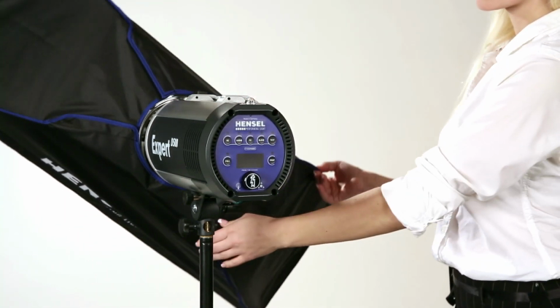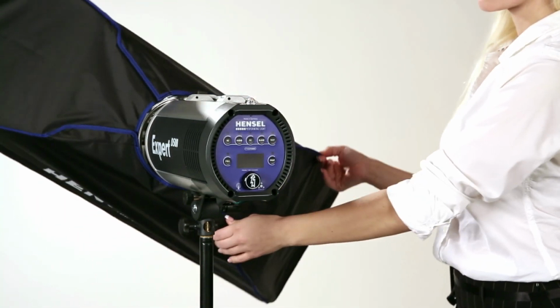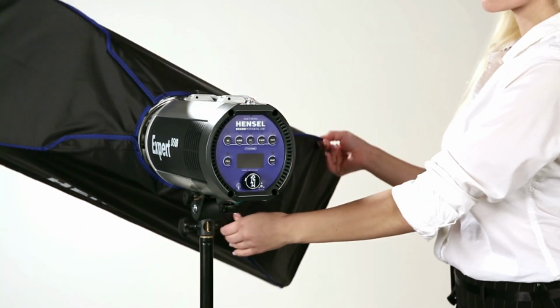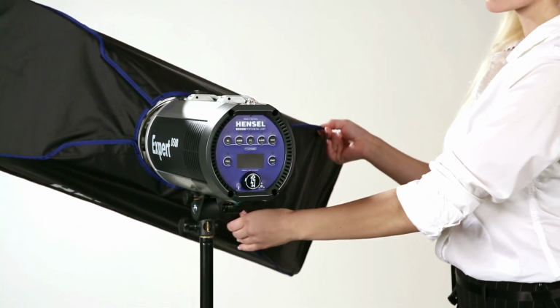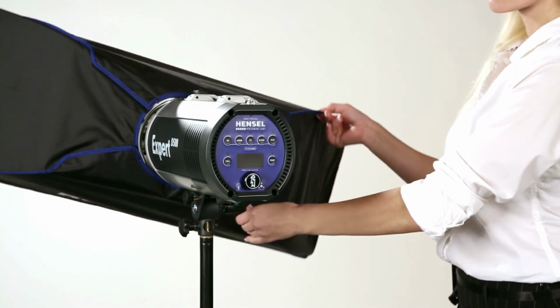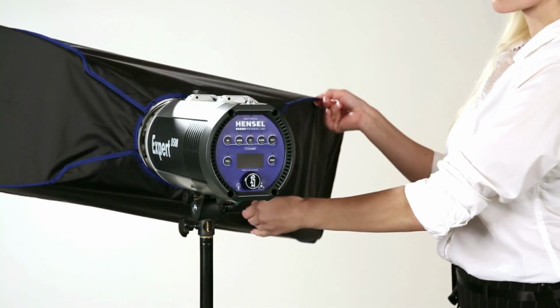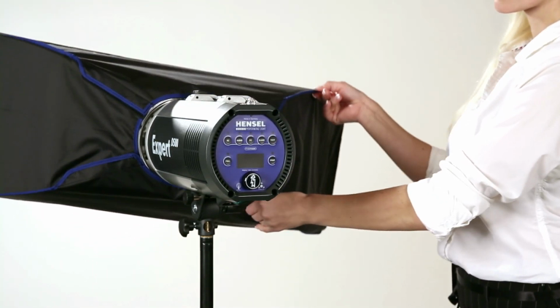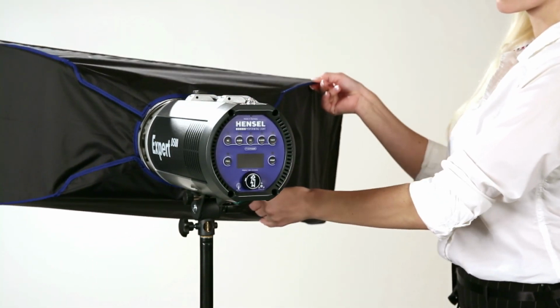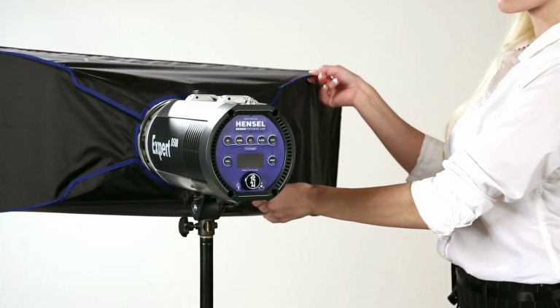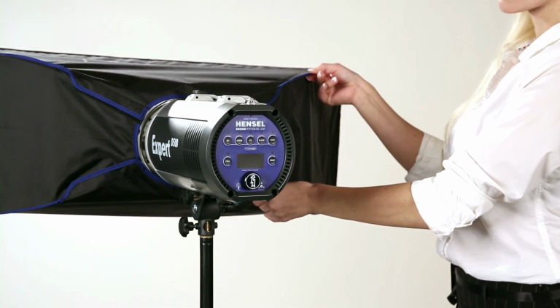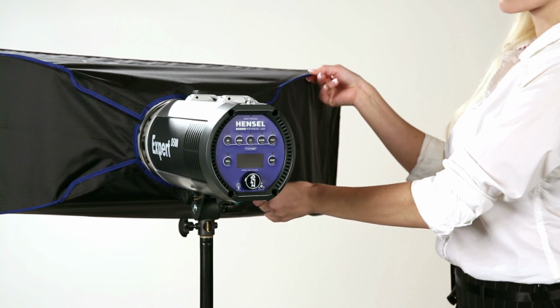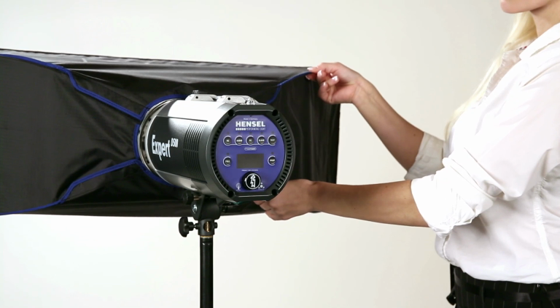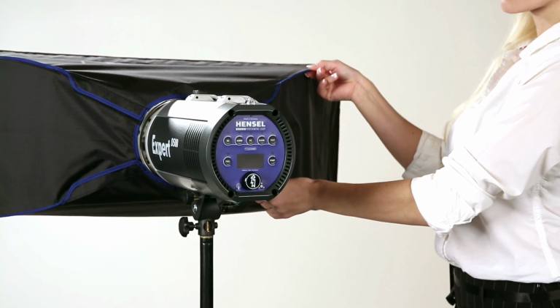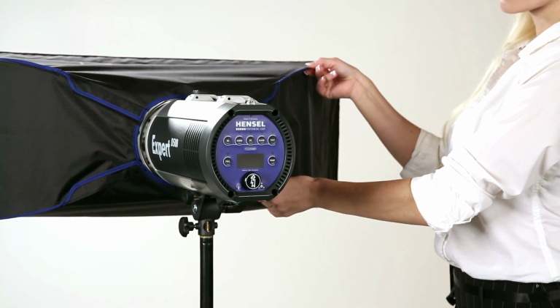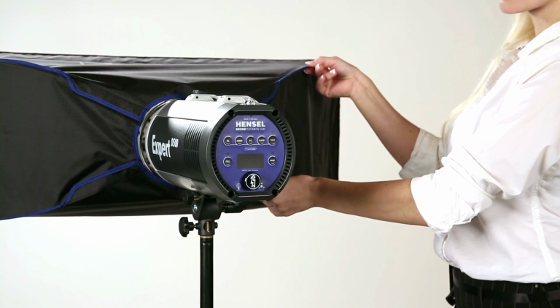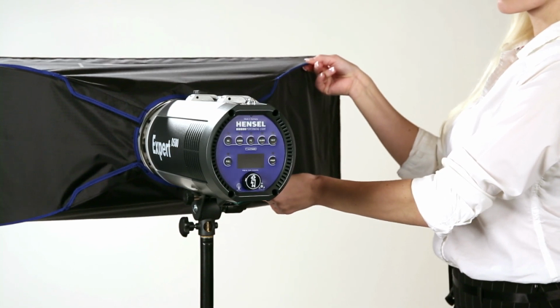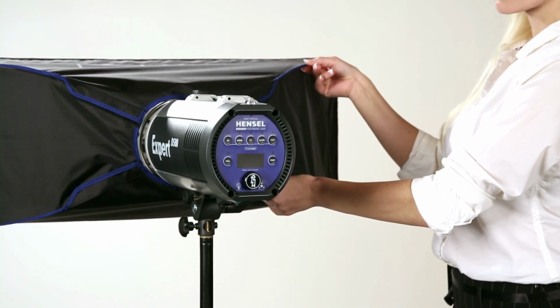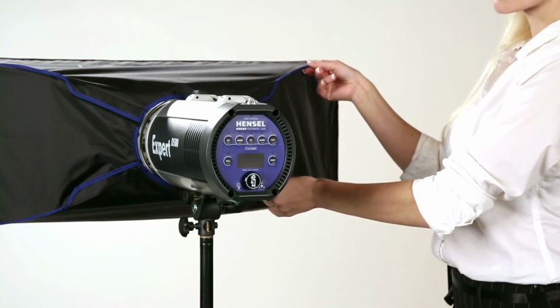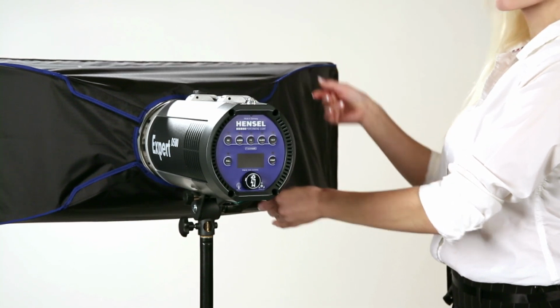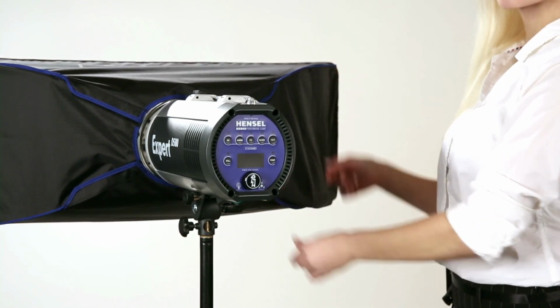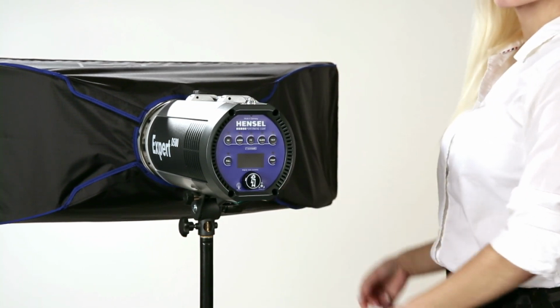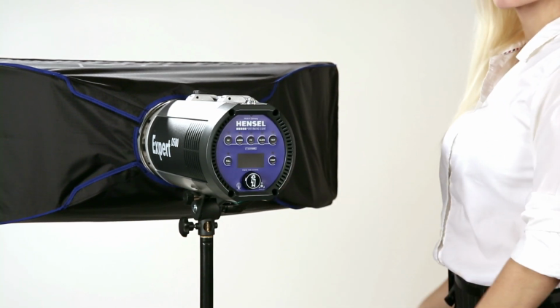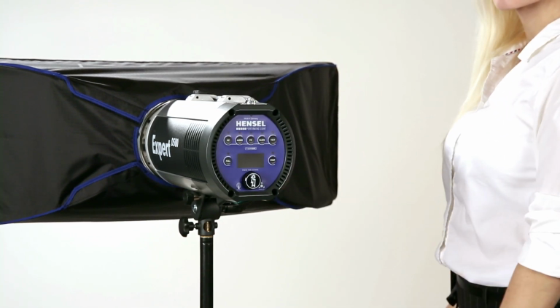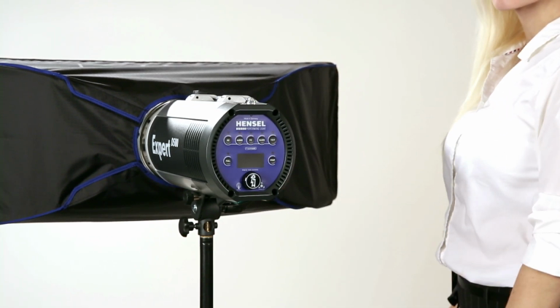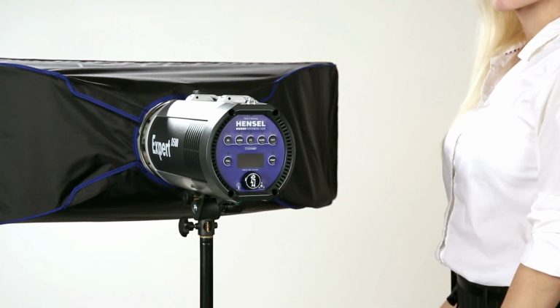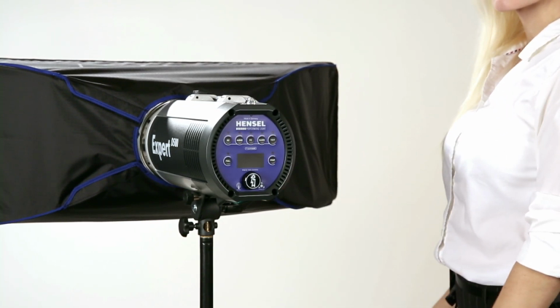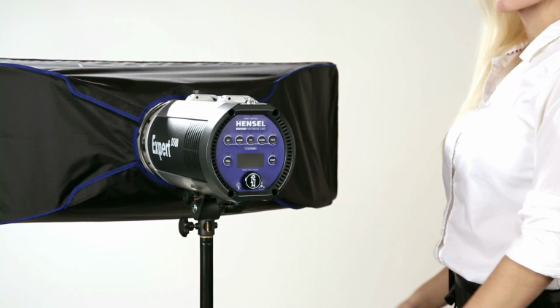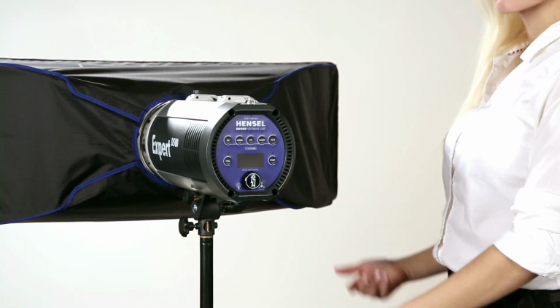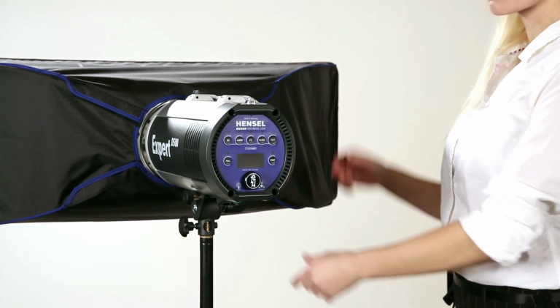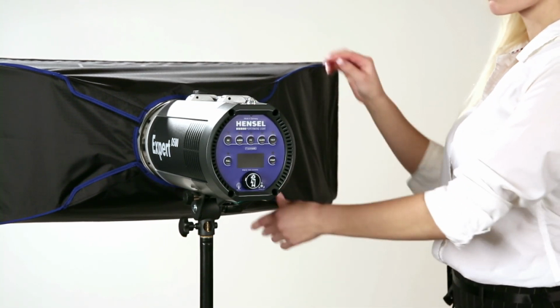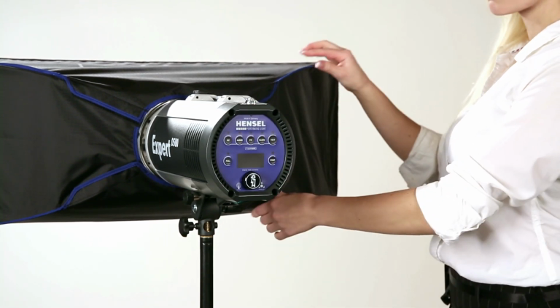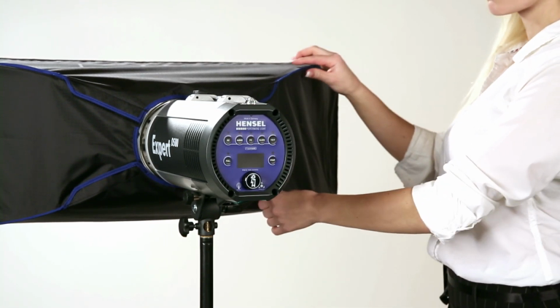The softboxes can be rotated by 360 degrees, ensuring that you always have the perfect position.